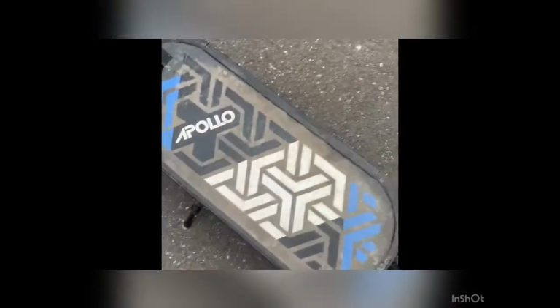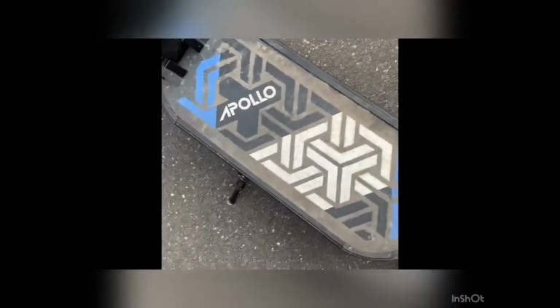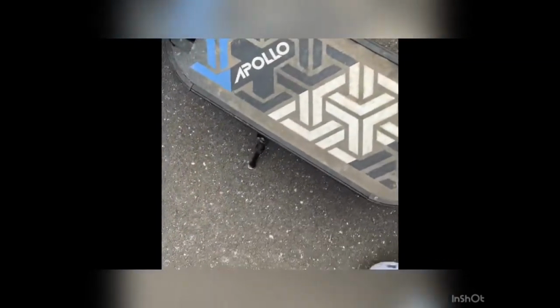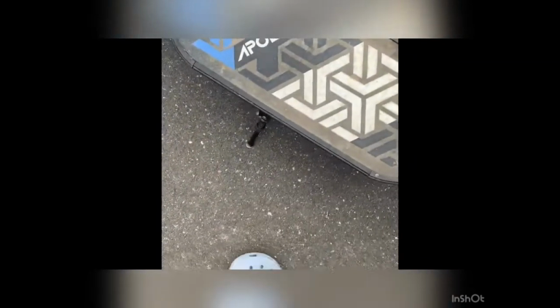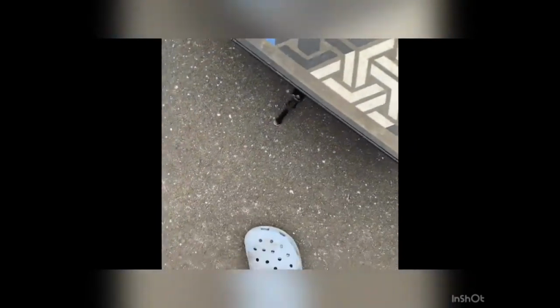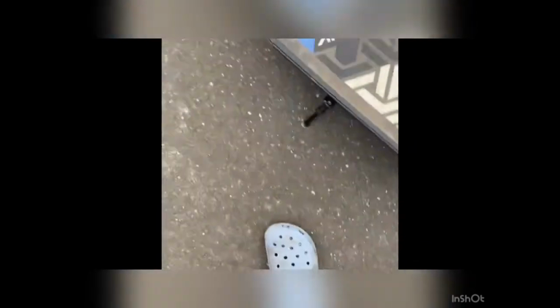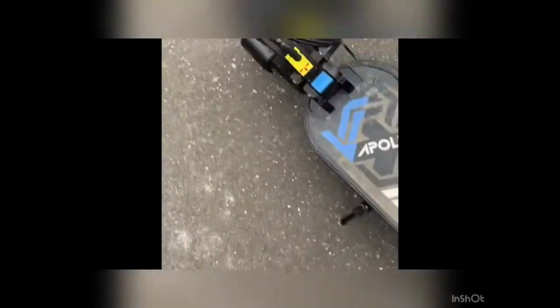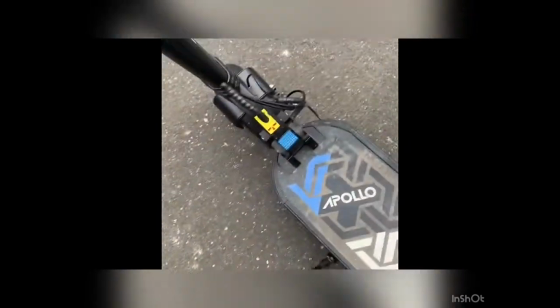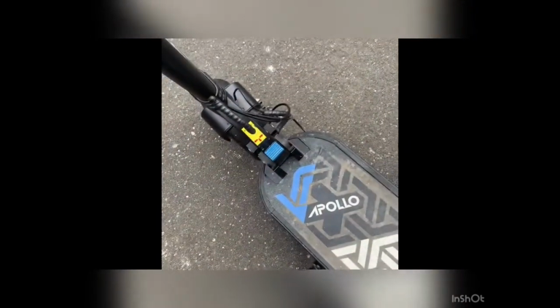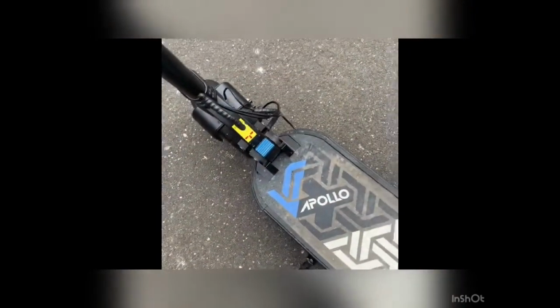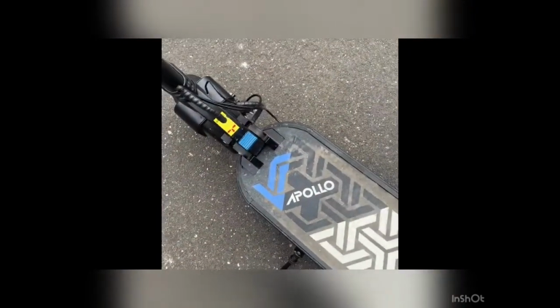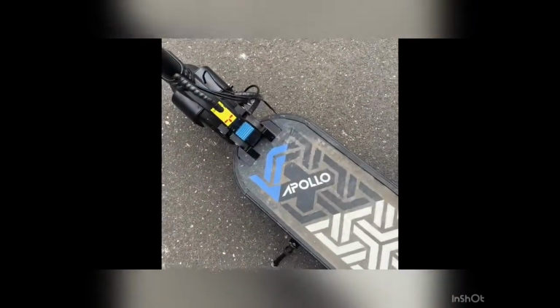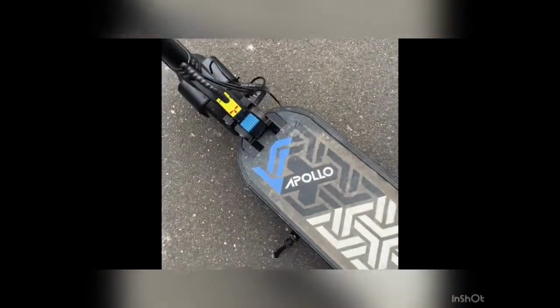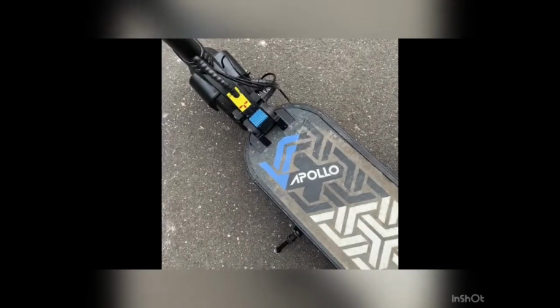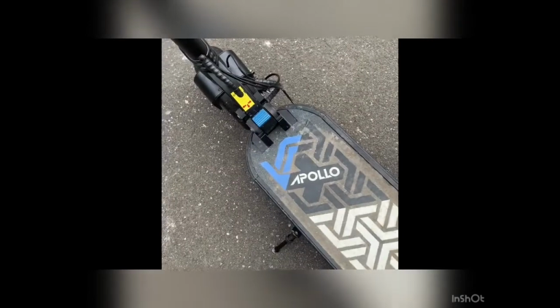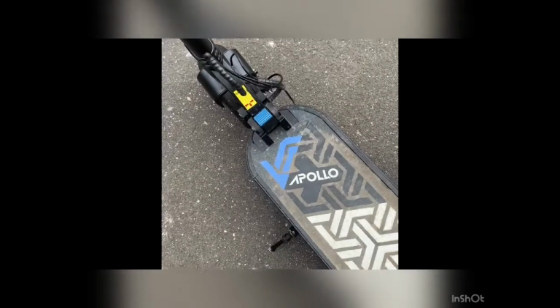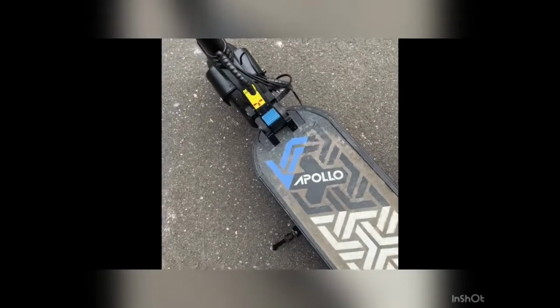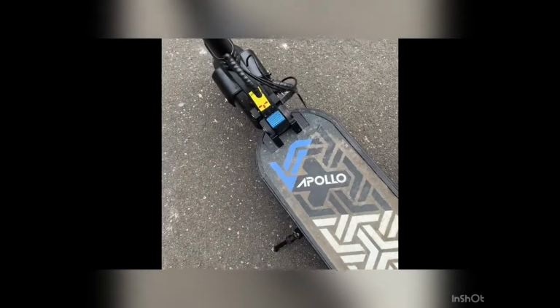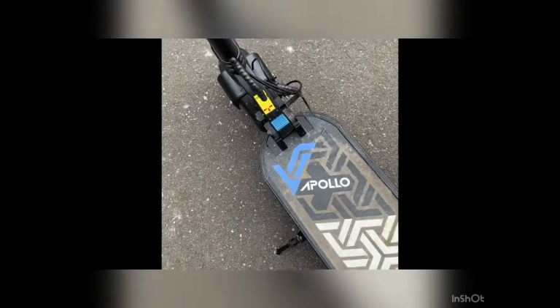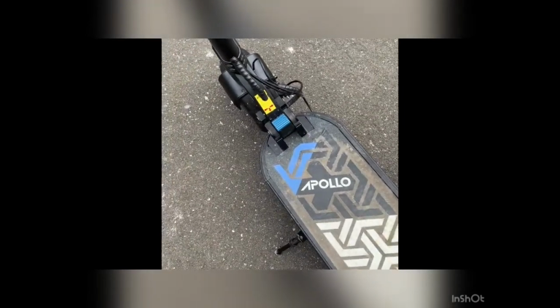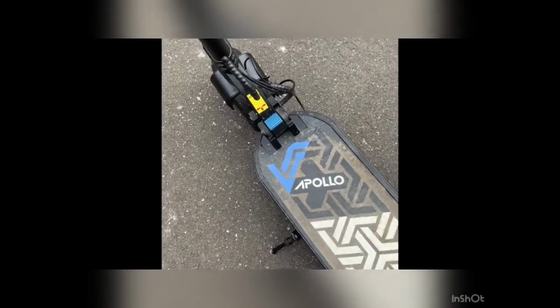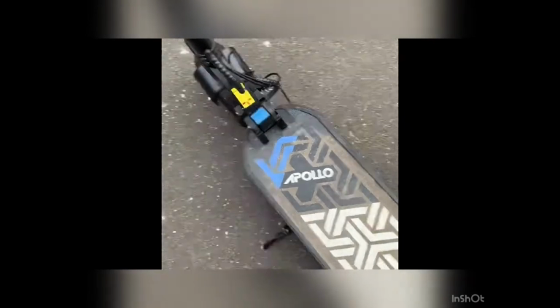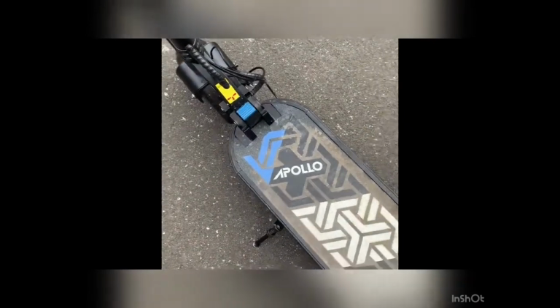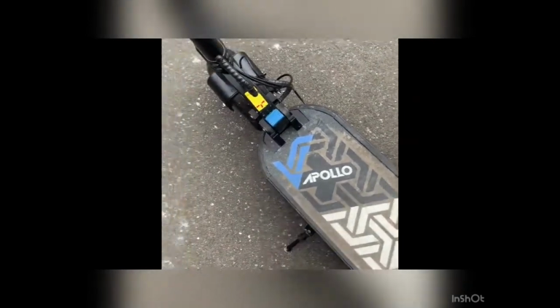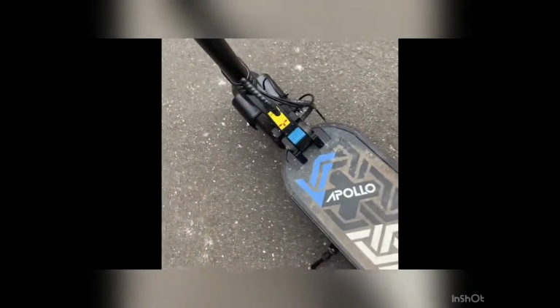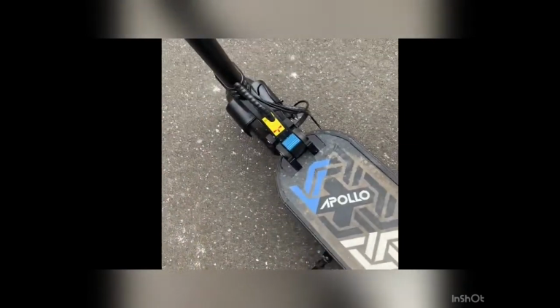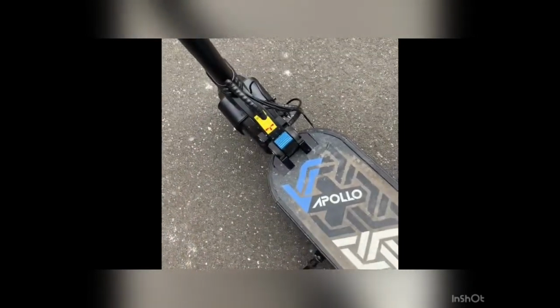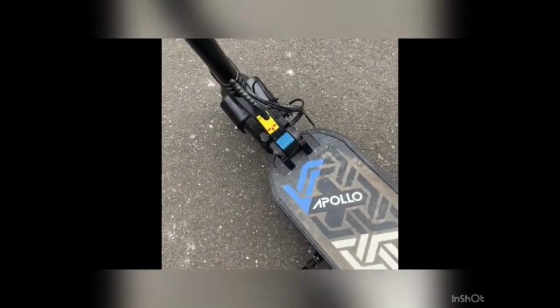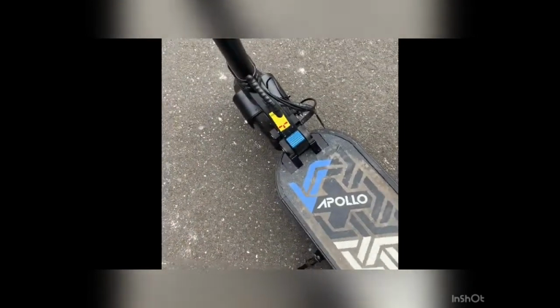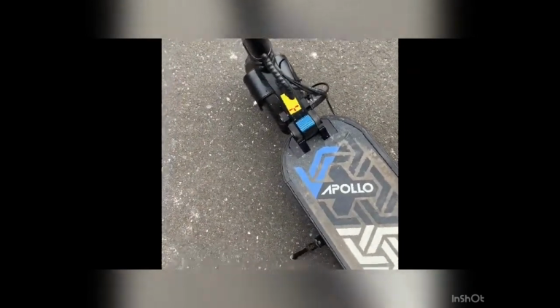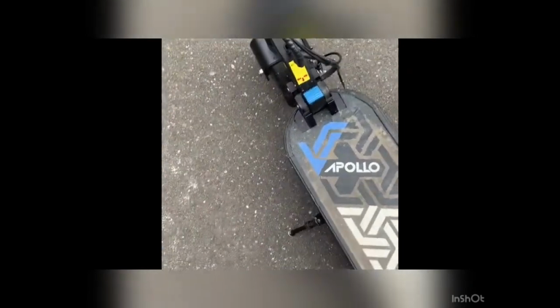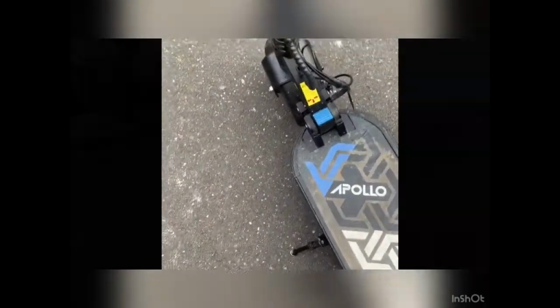That covers the close-ups of the Apollo Explorer. Now we're going to show you the awesome clips of this scooter in action.